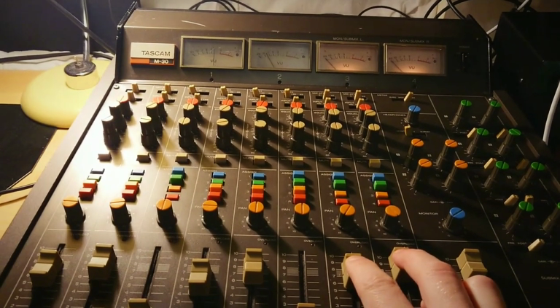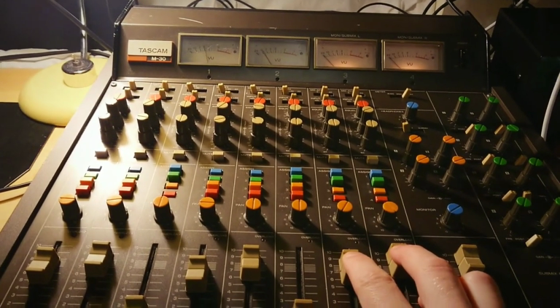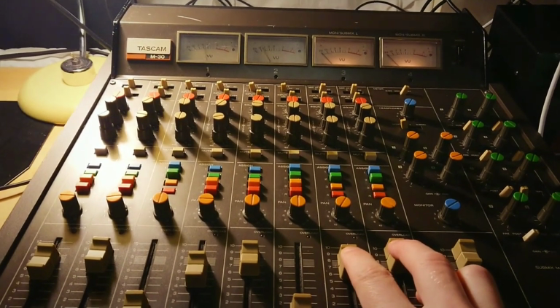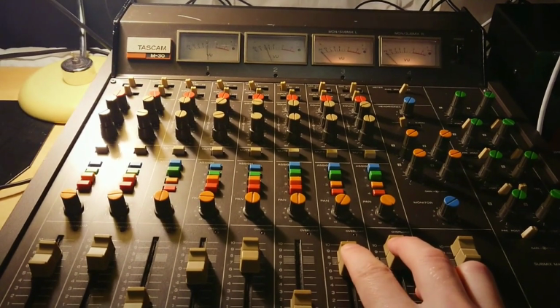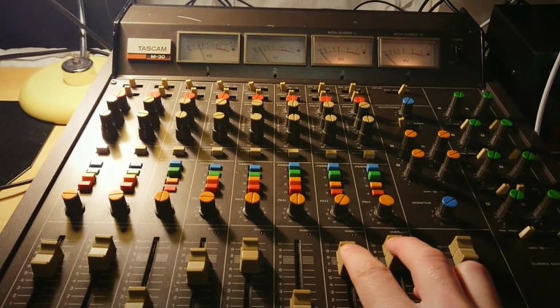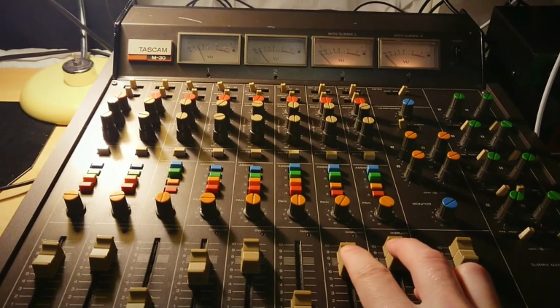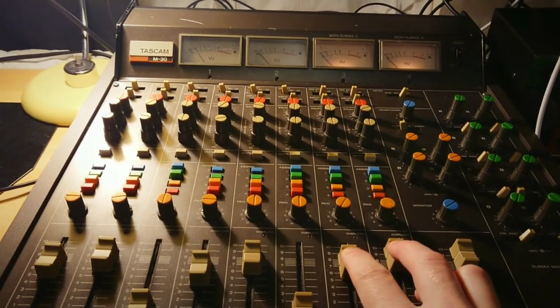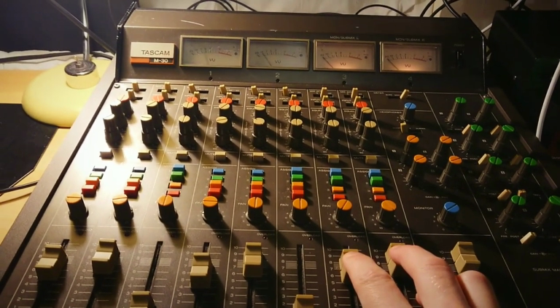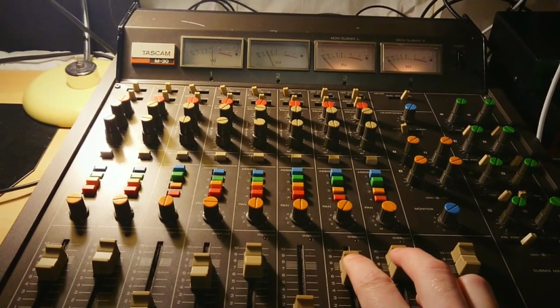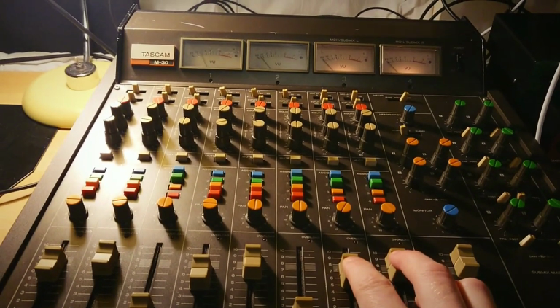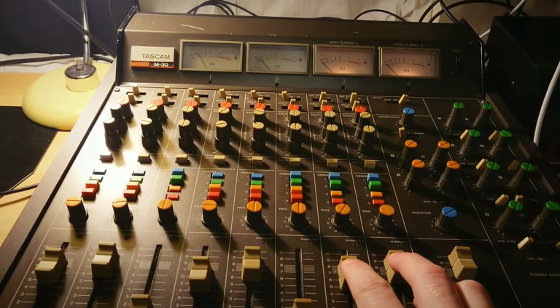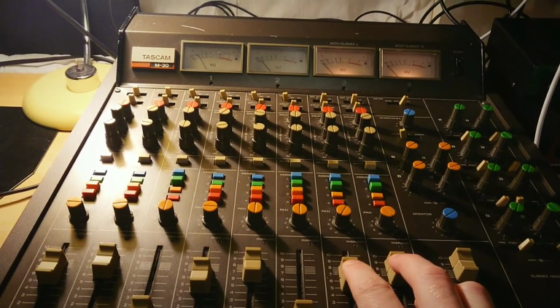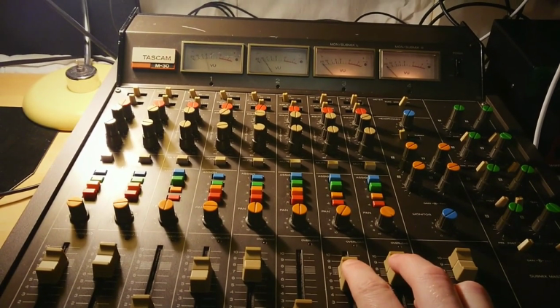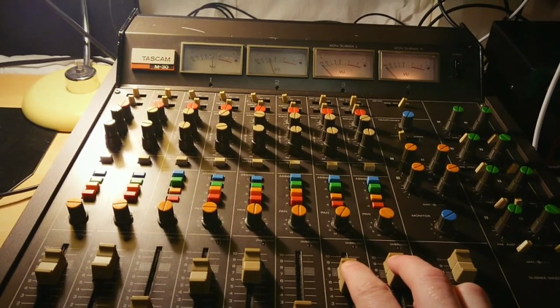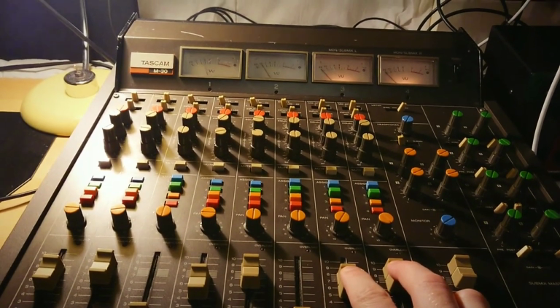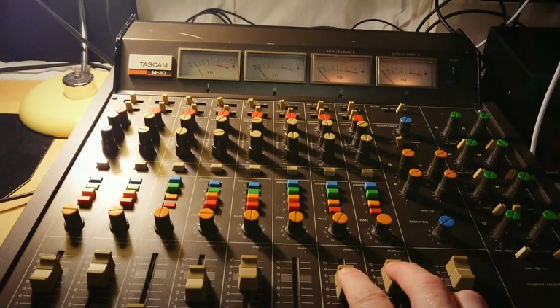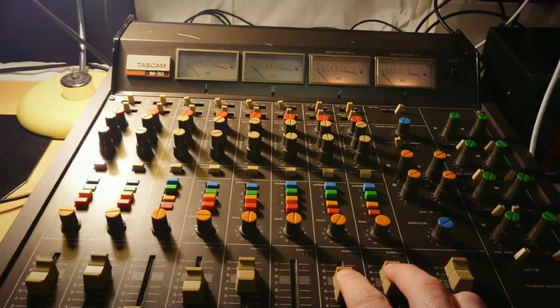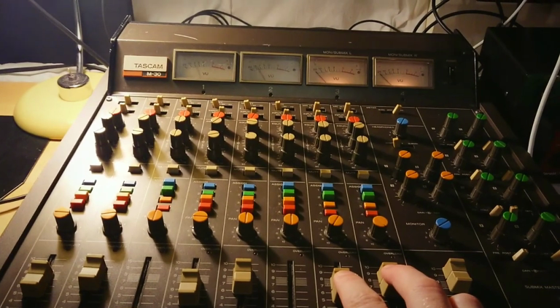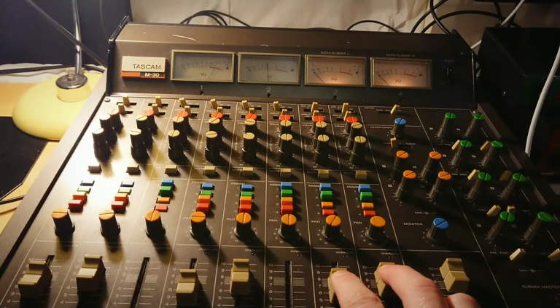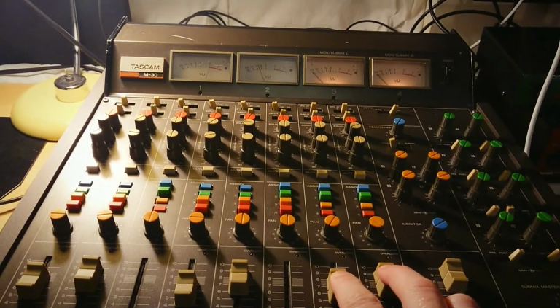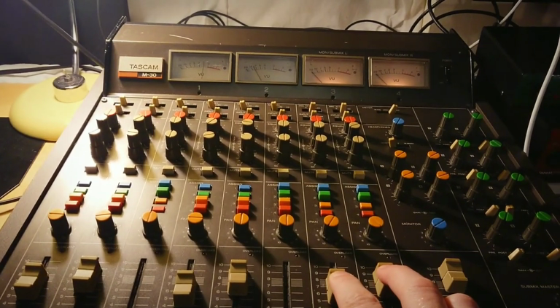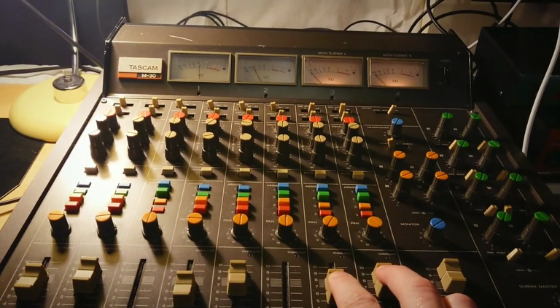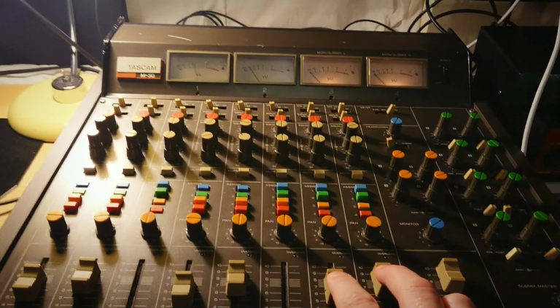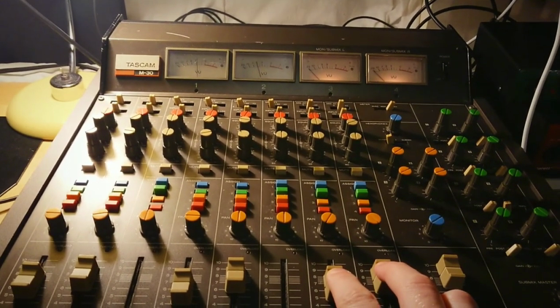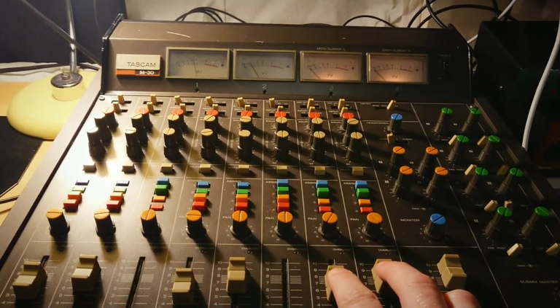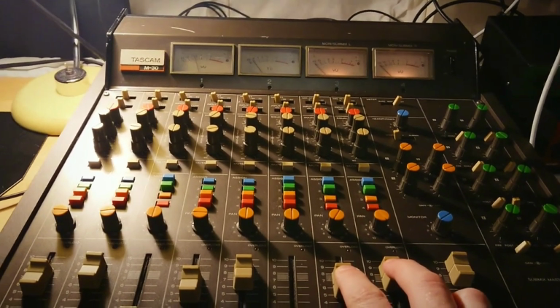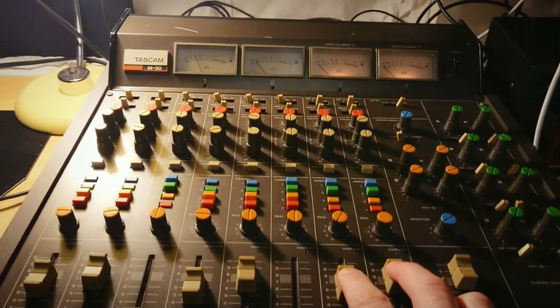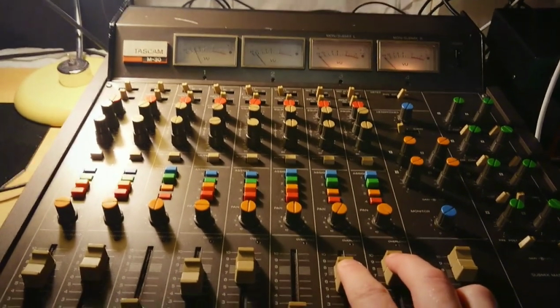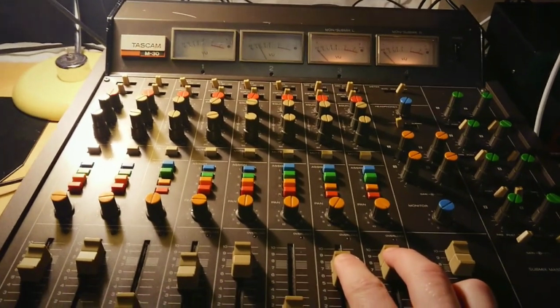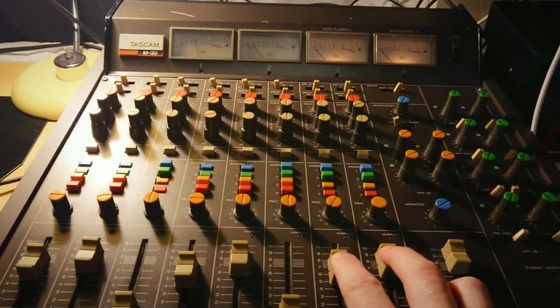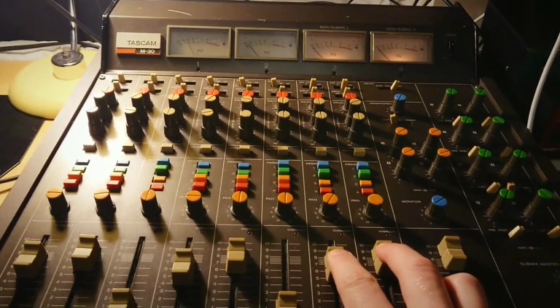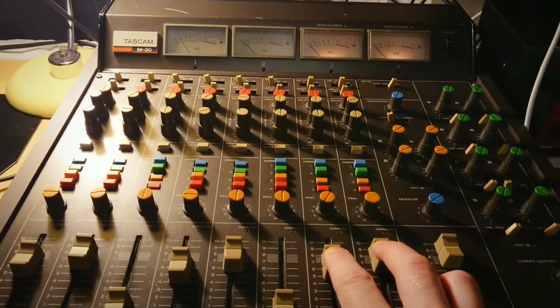Real nice, big, compressed, vintage spring reverb.